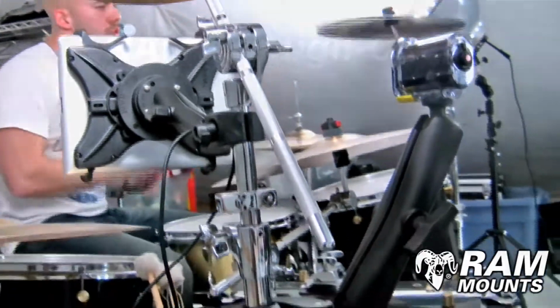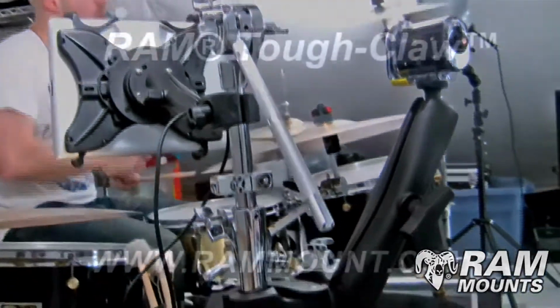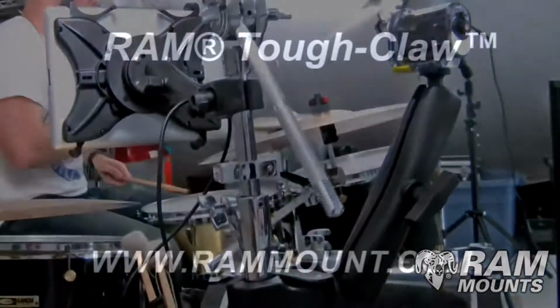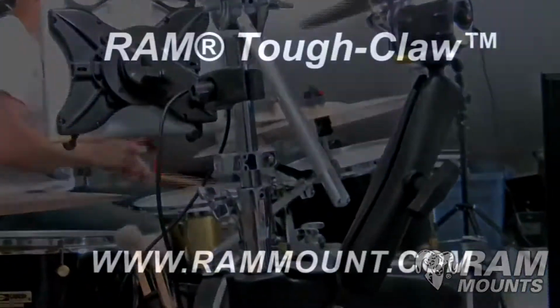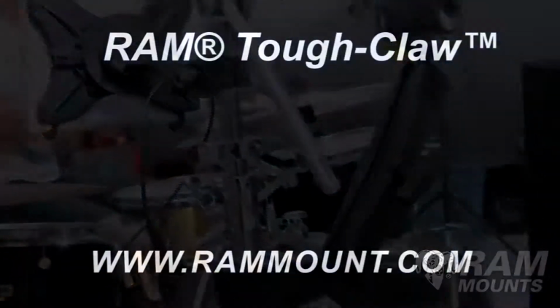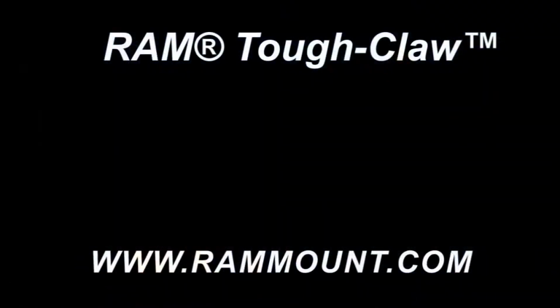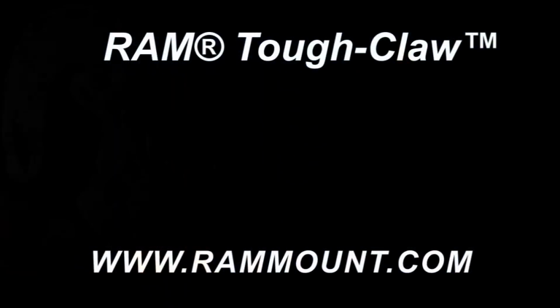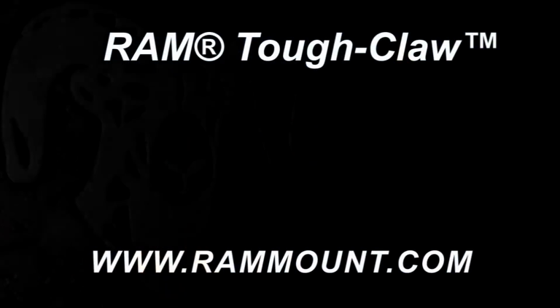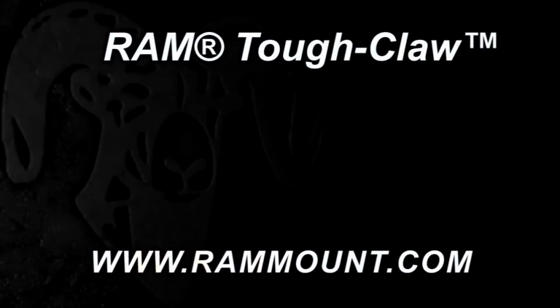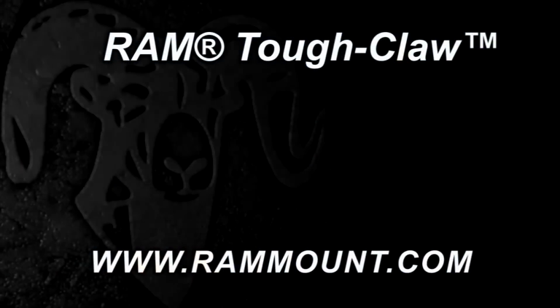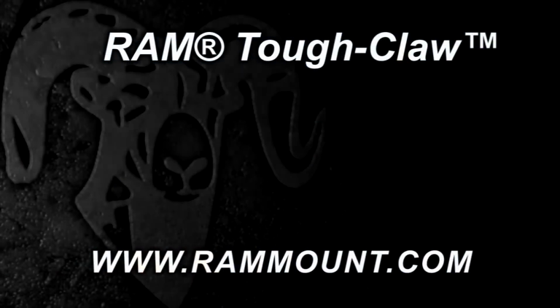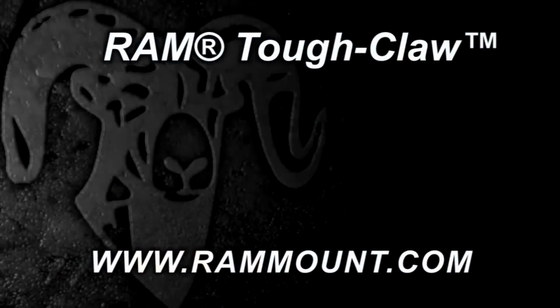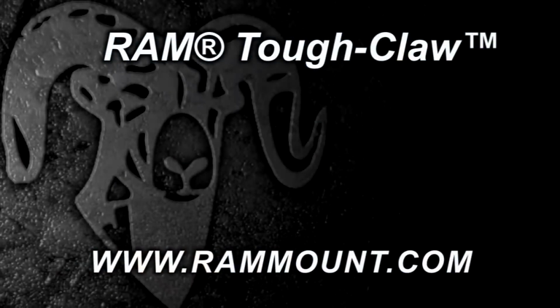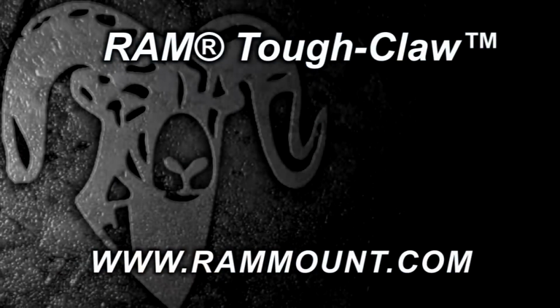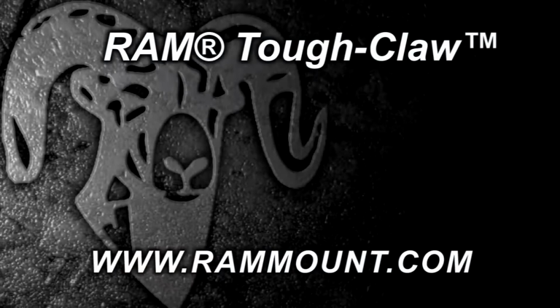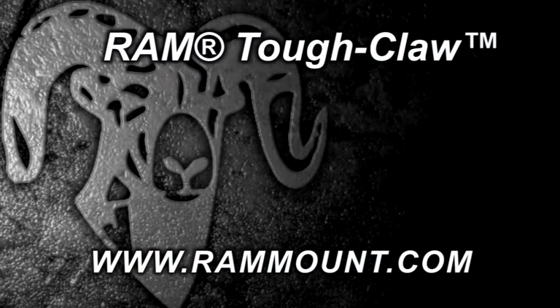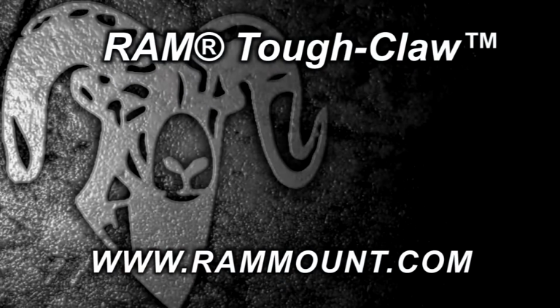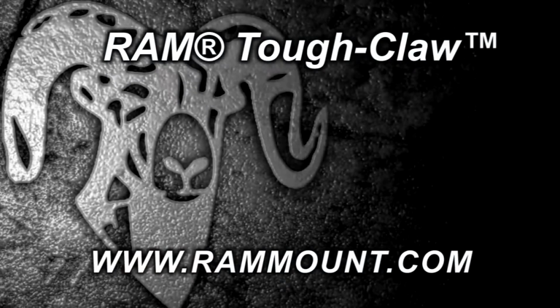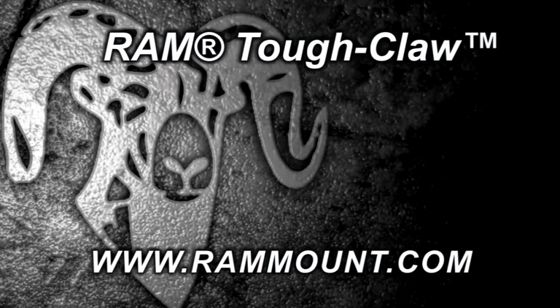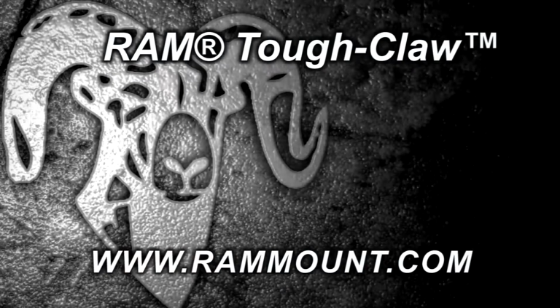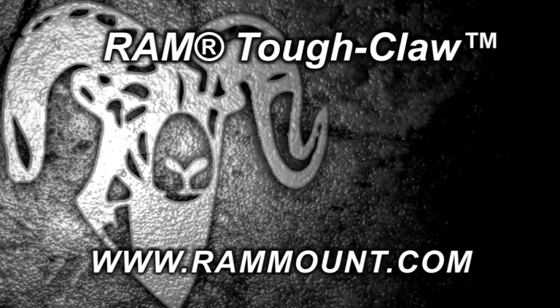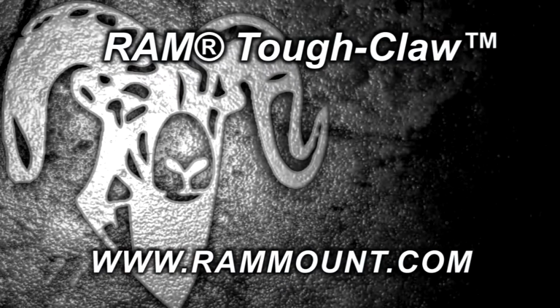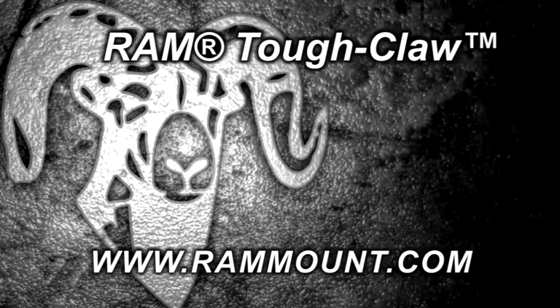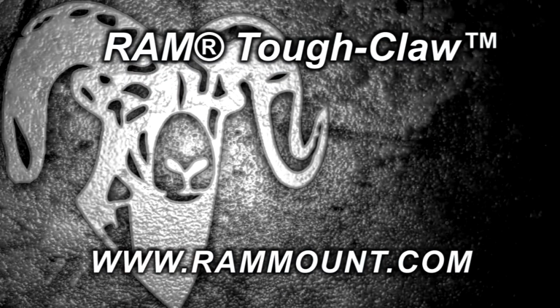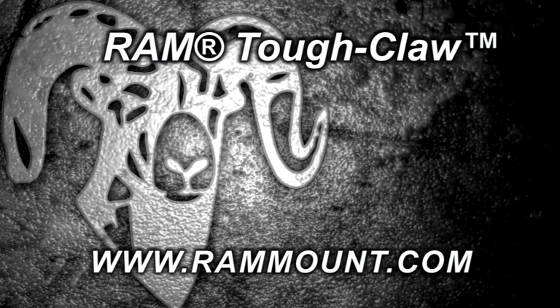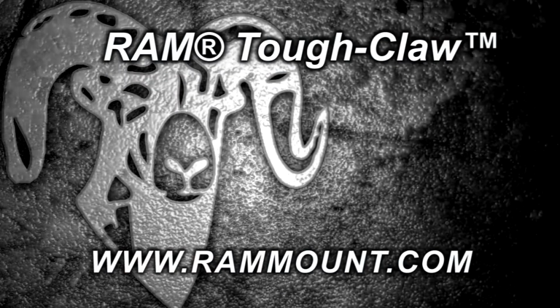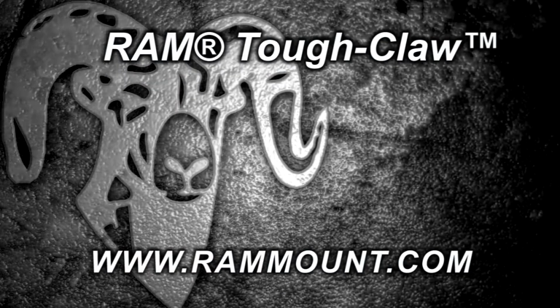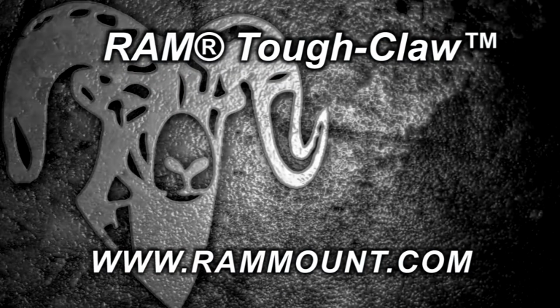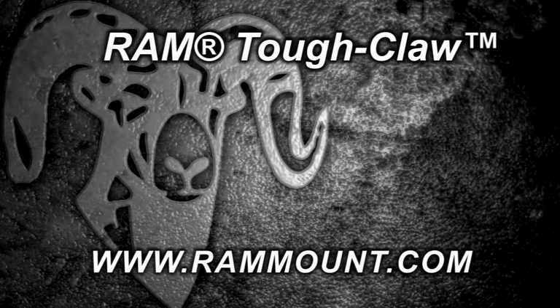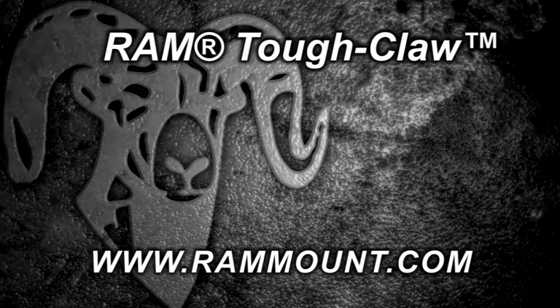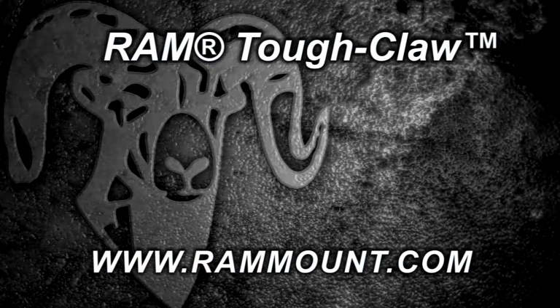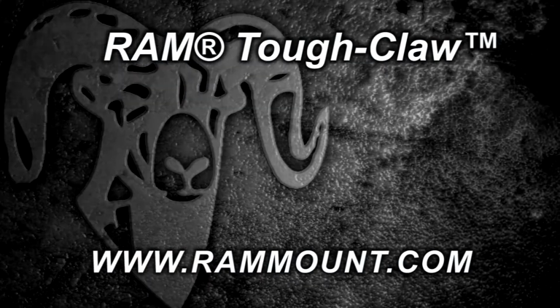Visit rammount.com or any Ram dealer and build your custom mounting system today.